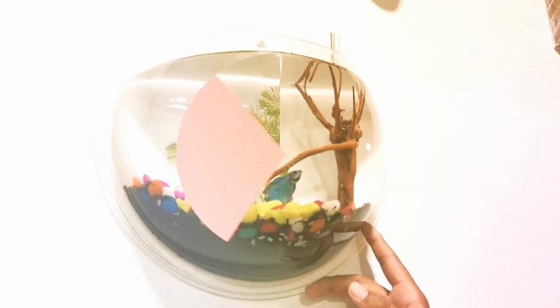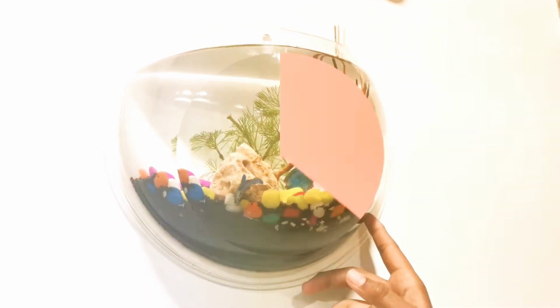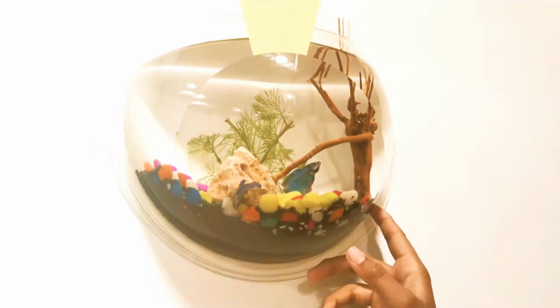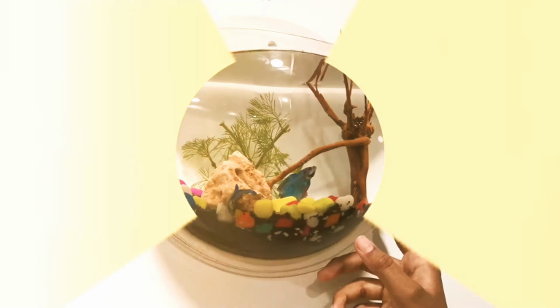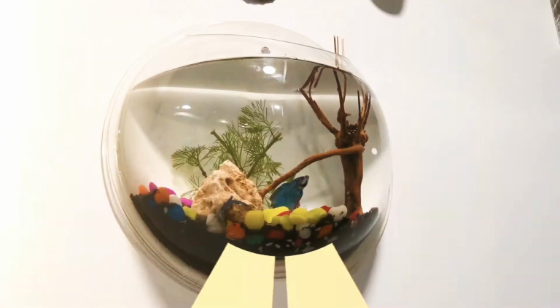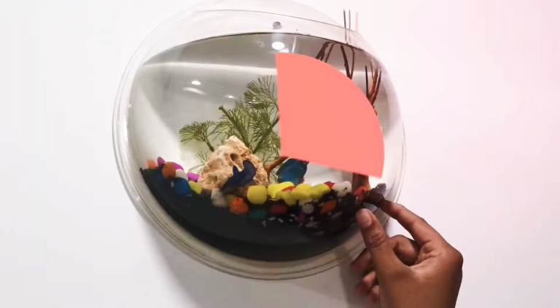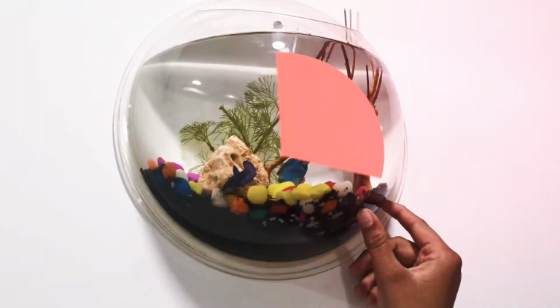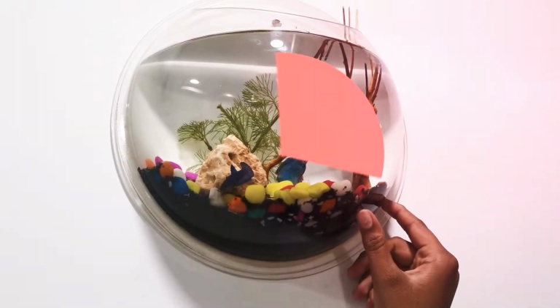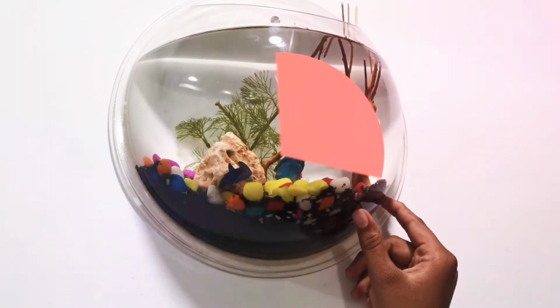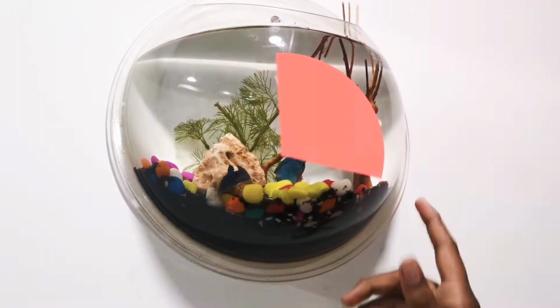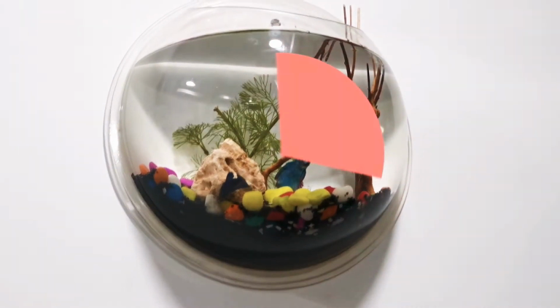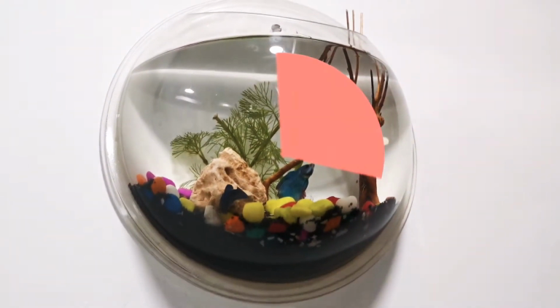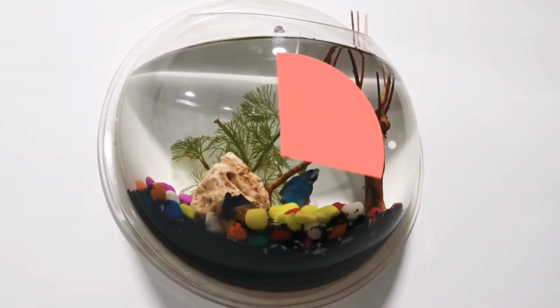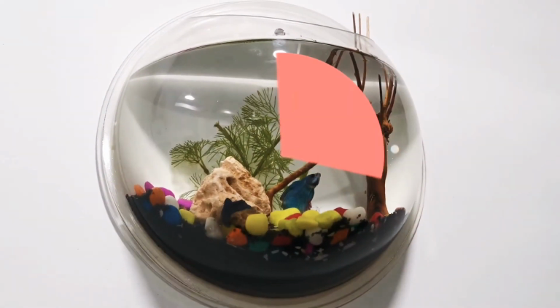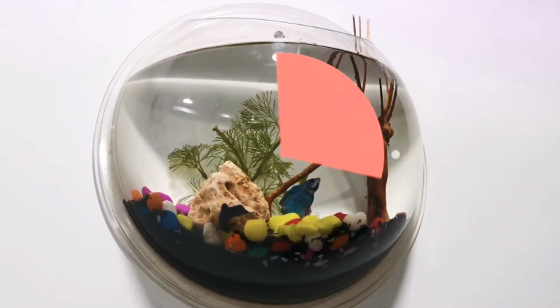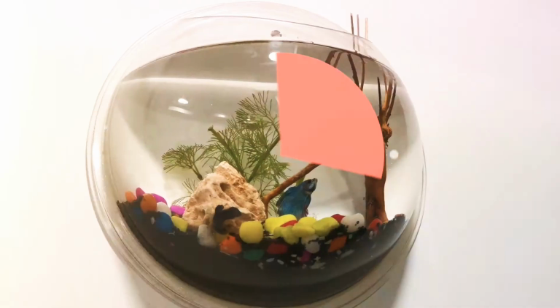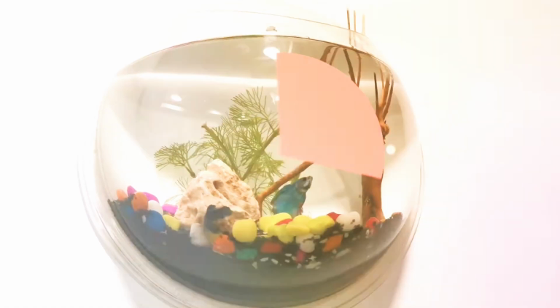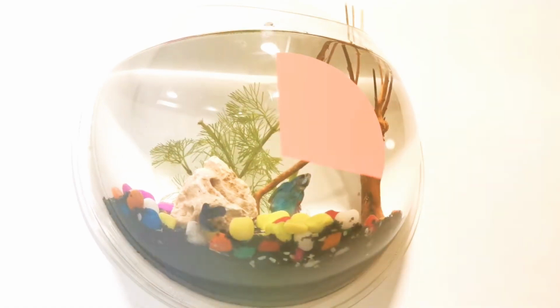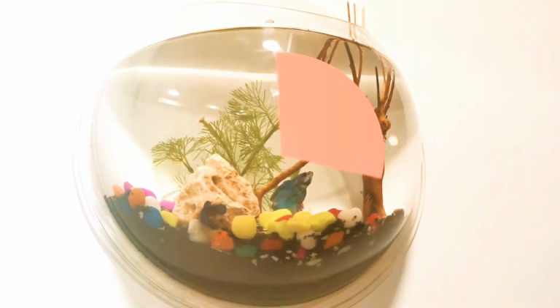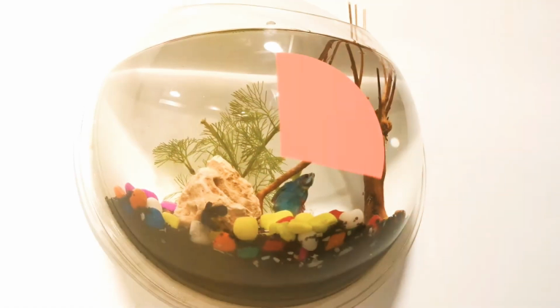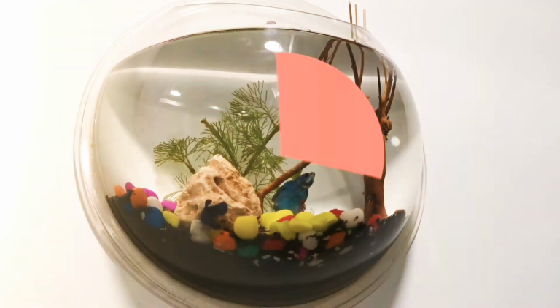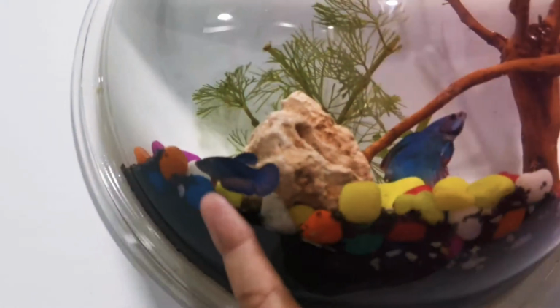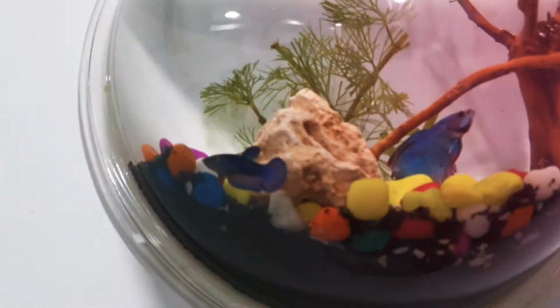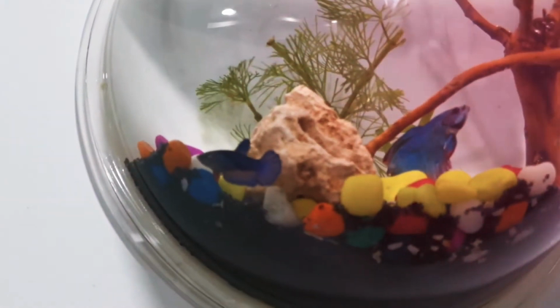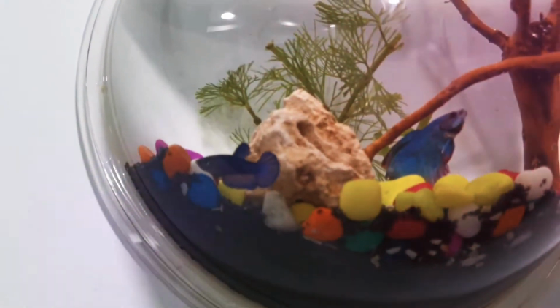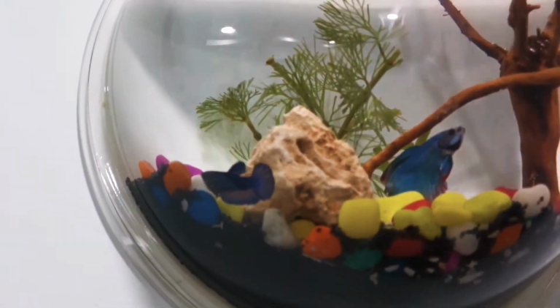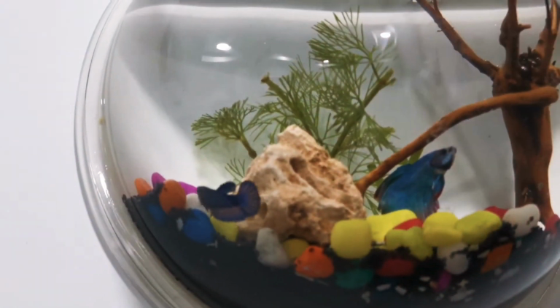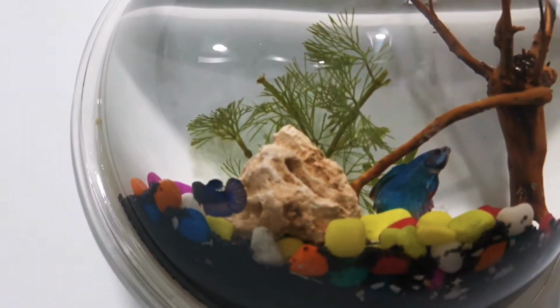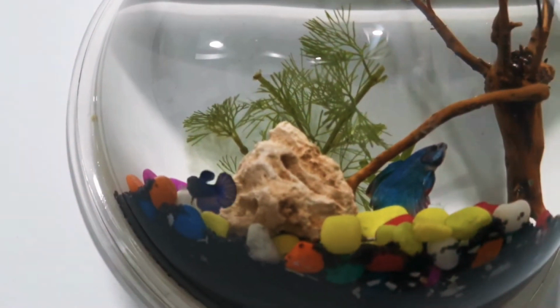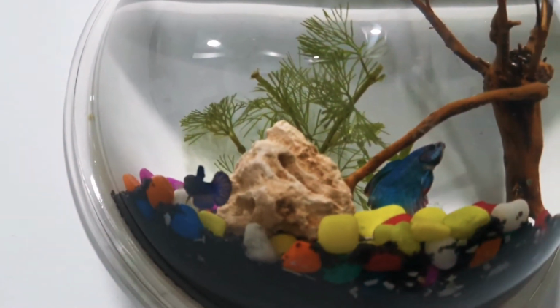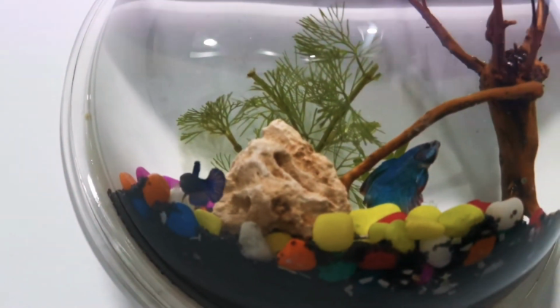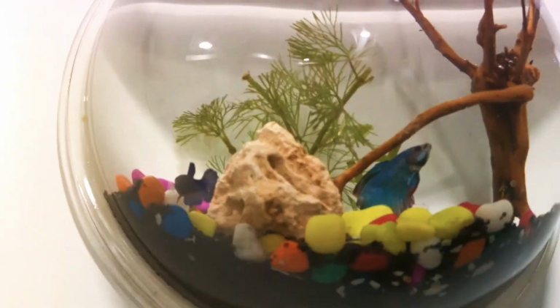This is betta fish — one male and one female. This is from Thailand.